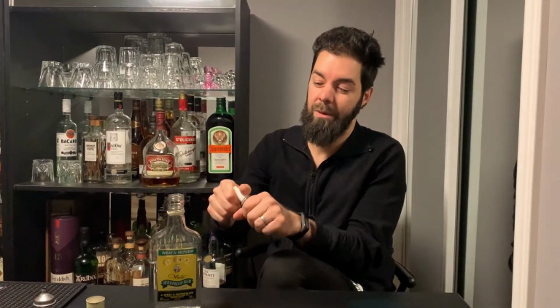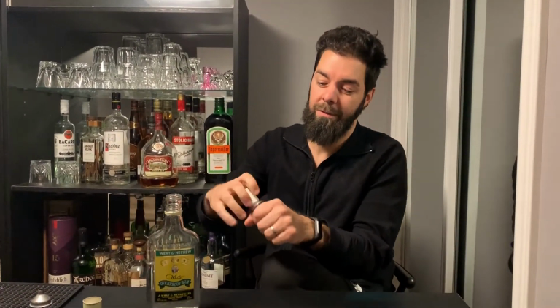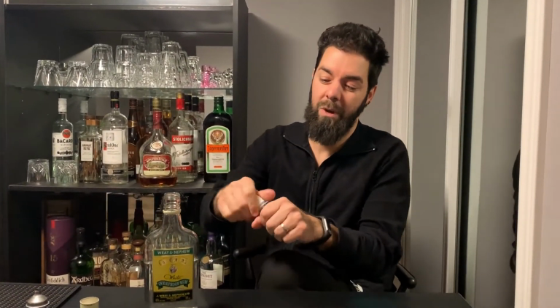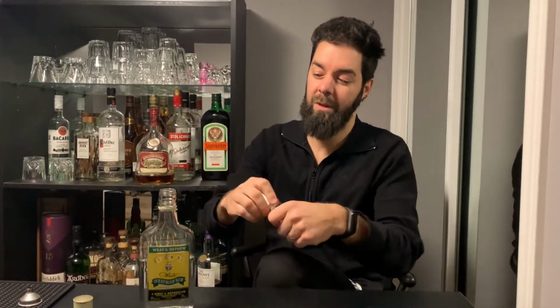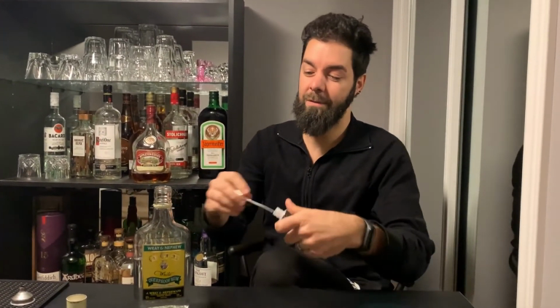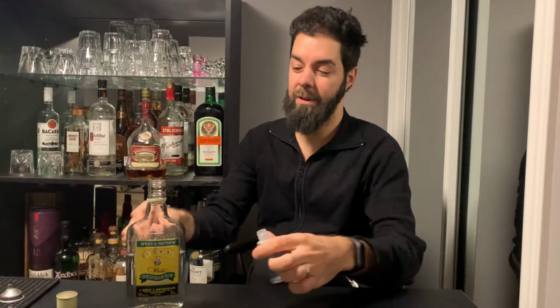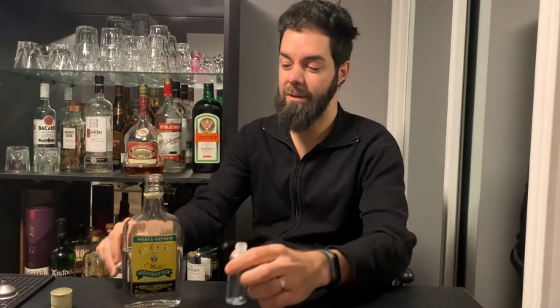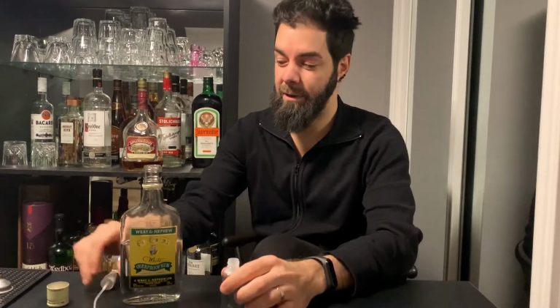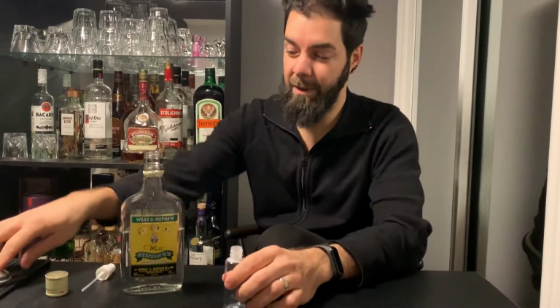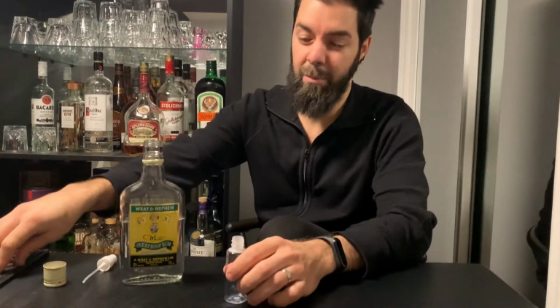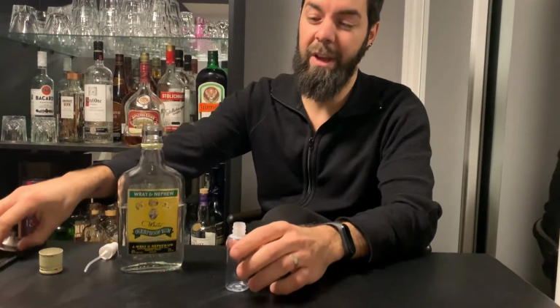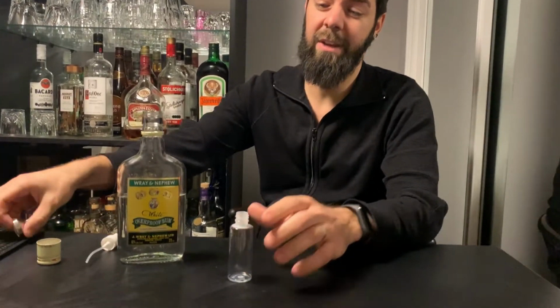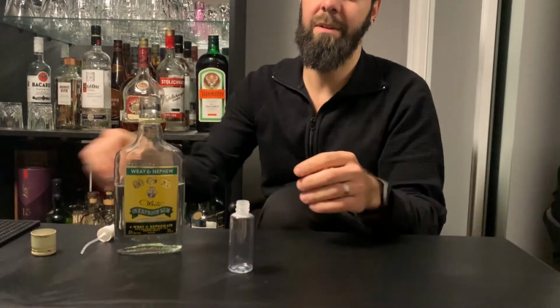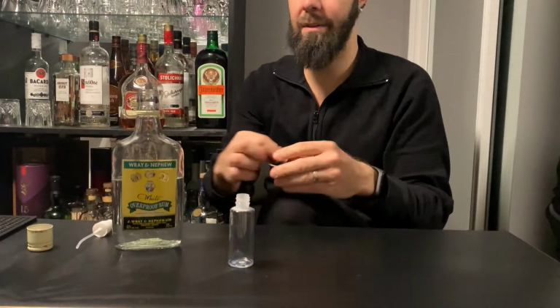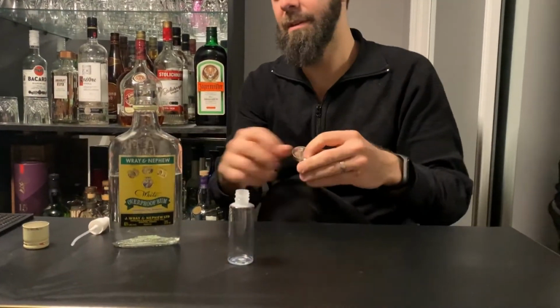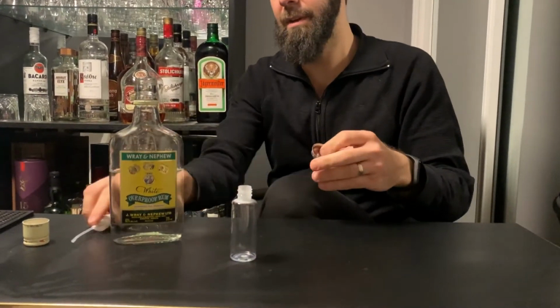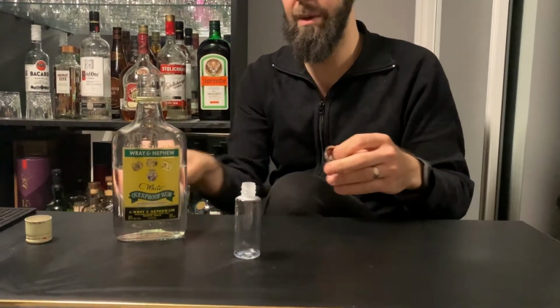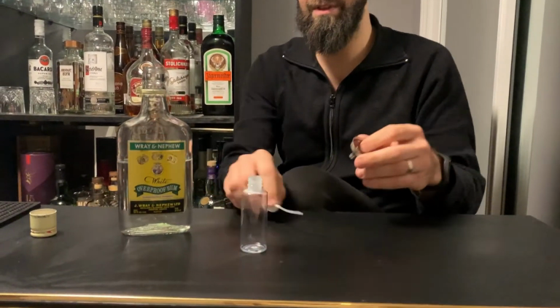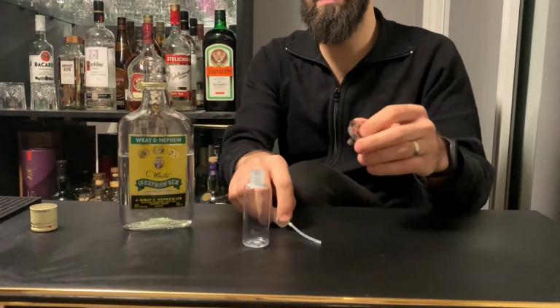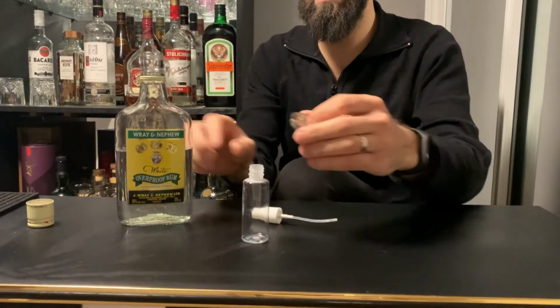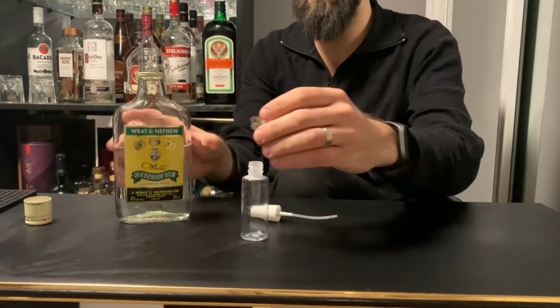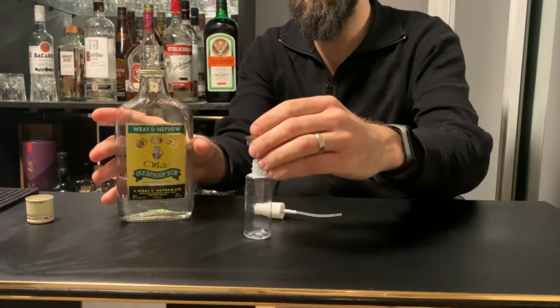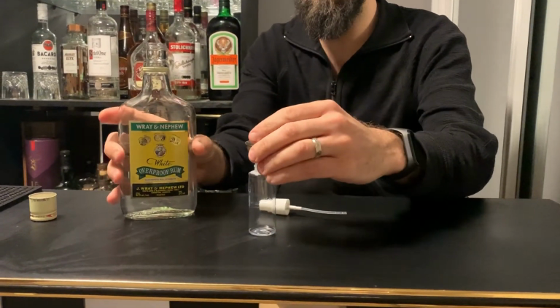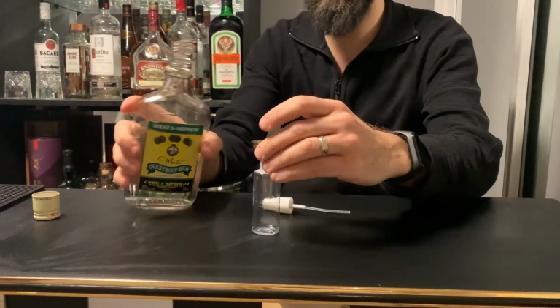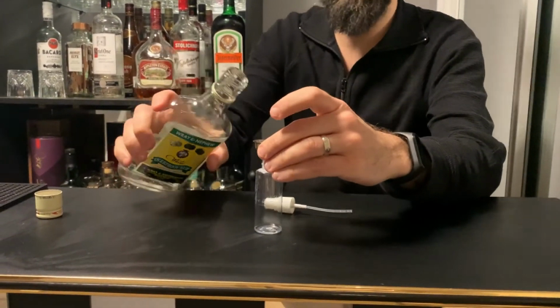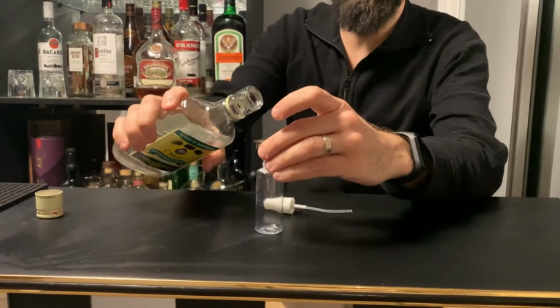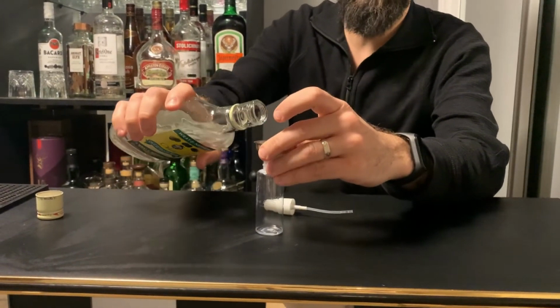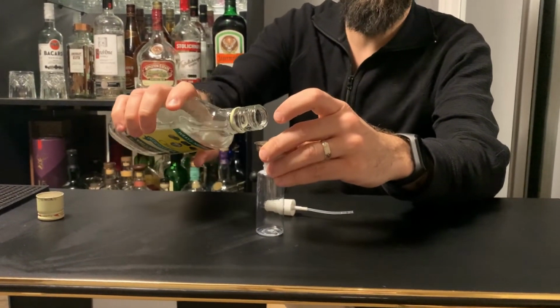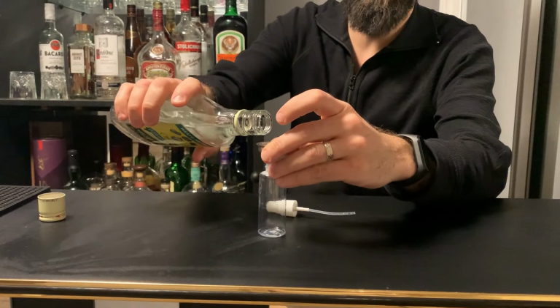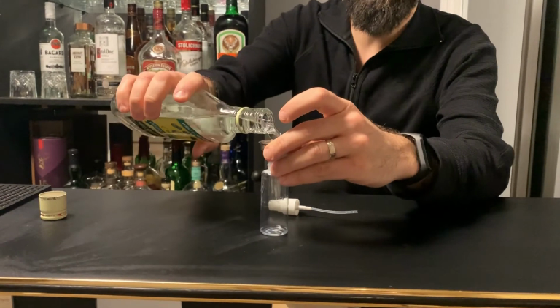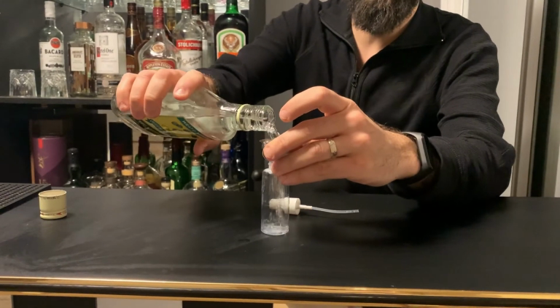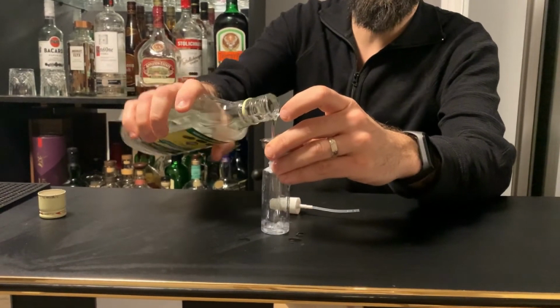If you want to make life a little easier on yourself applying it, you can get one of these little portable mini spray bottles.